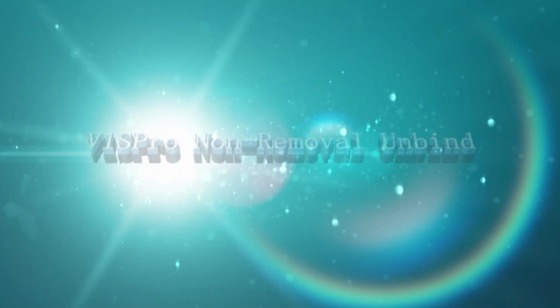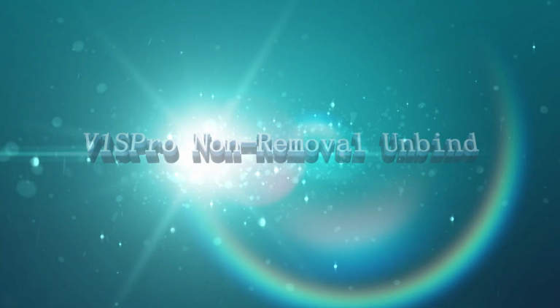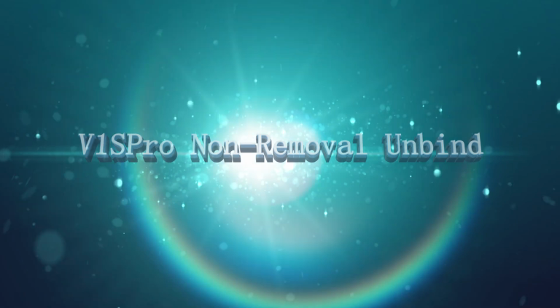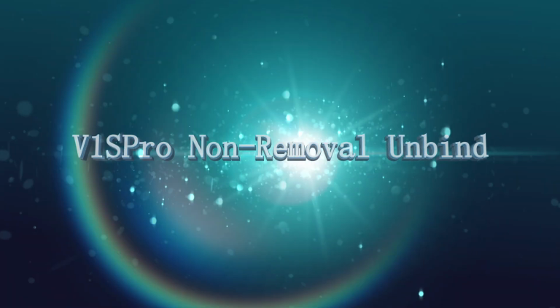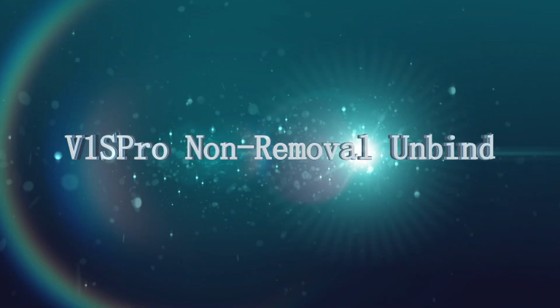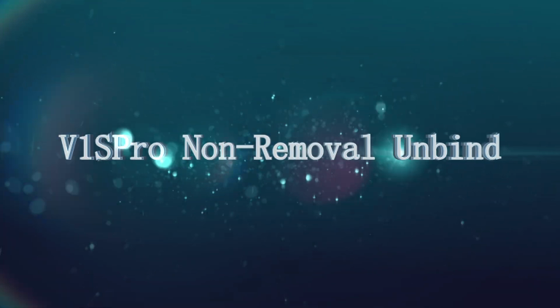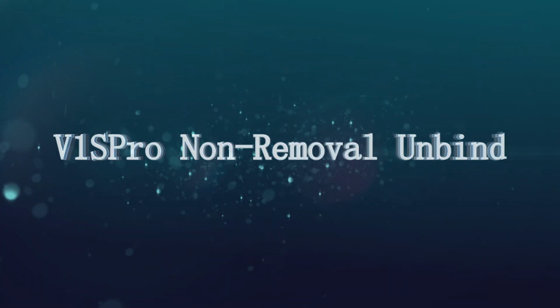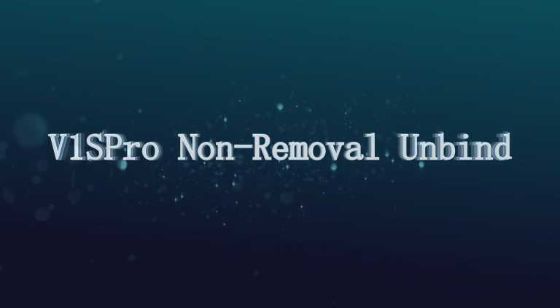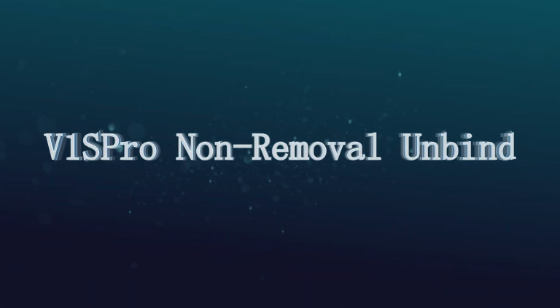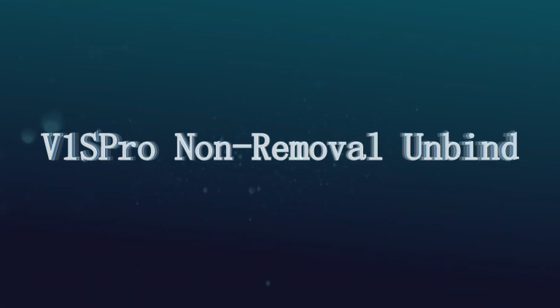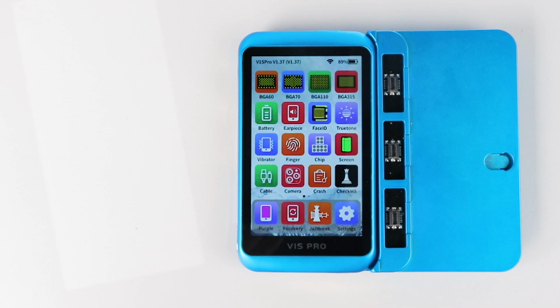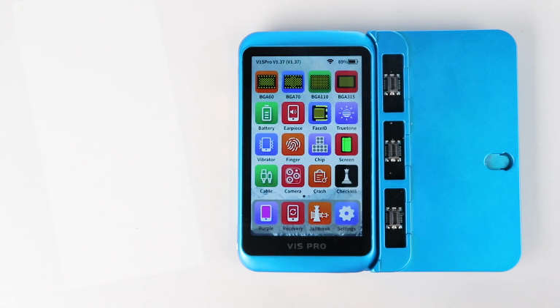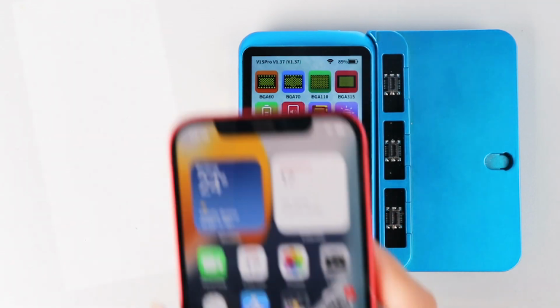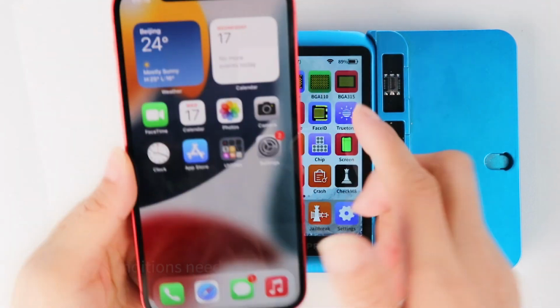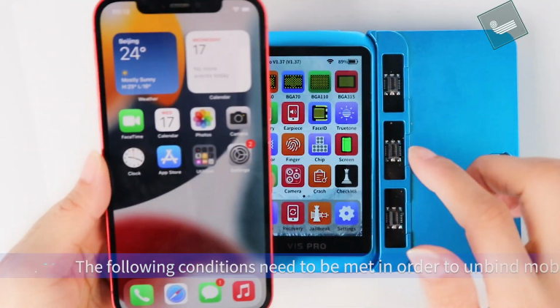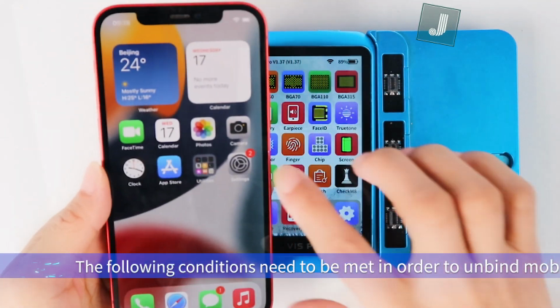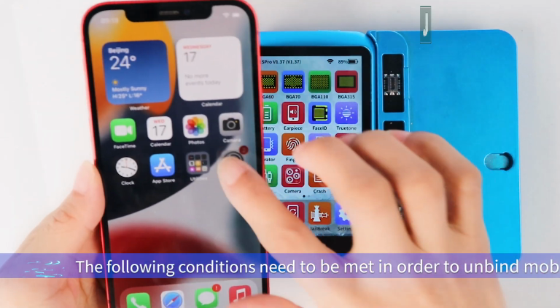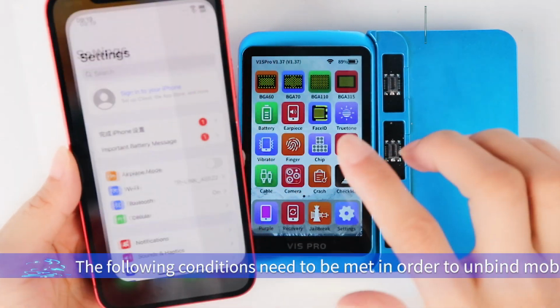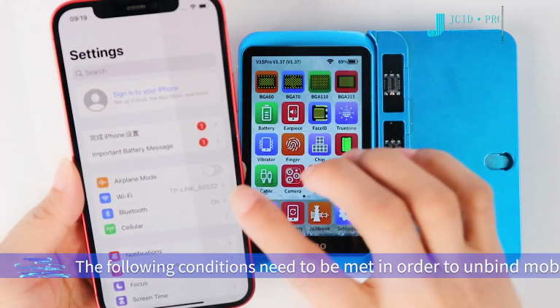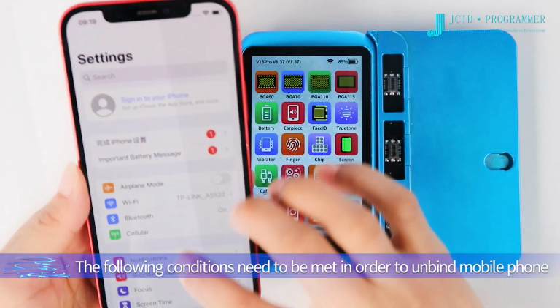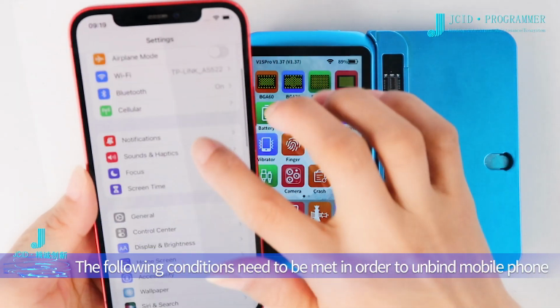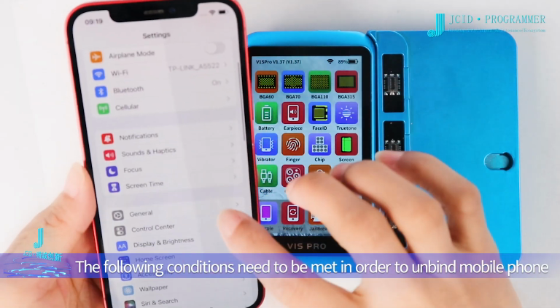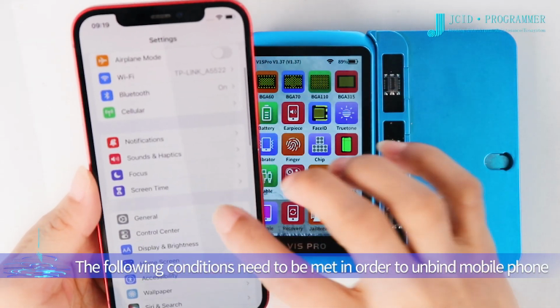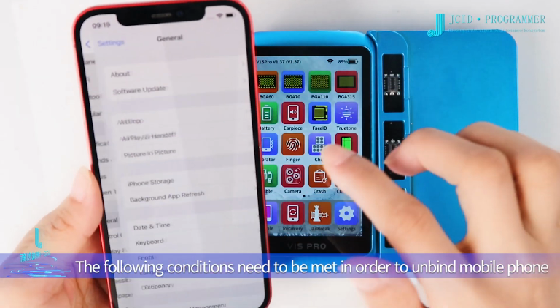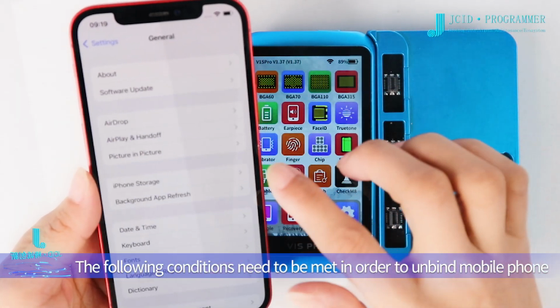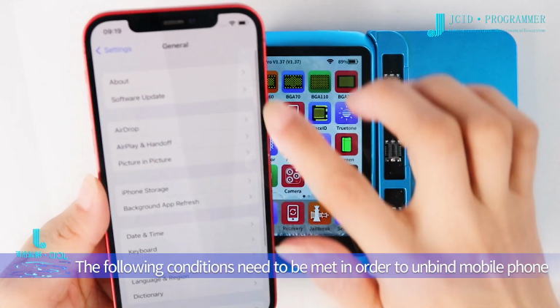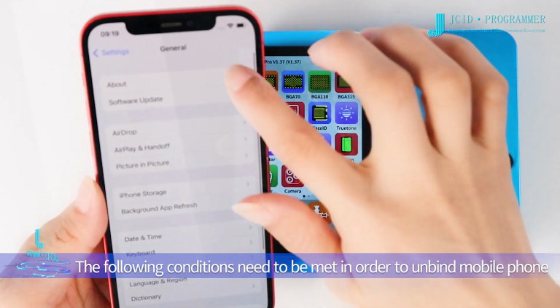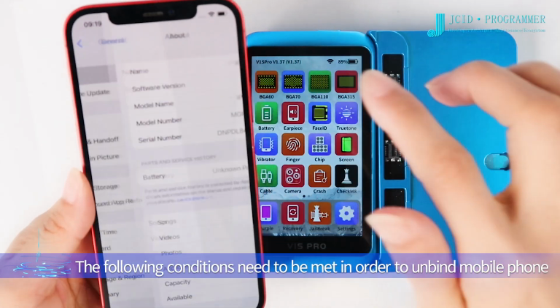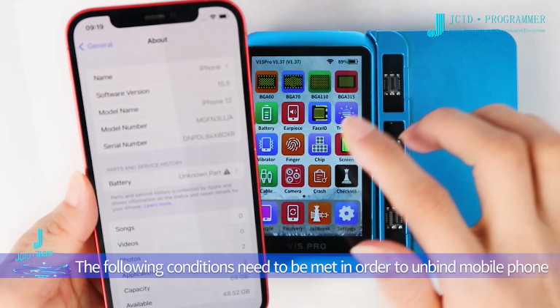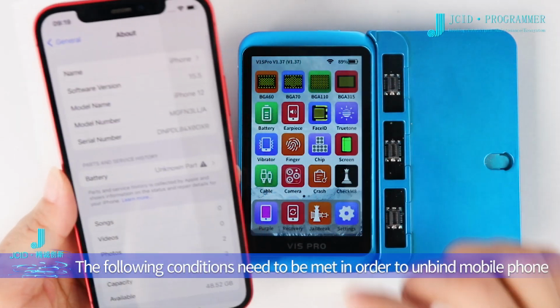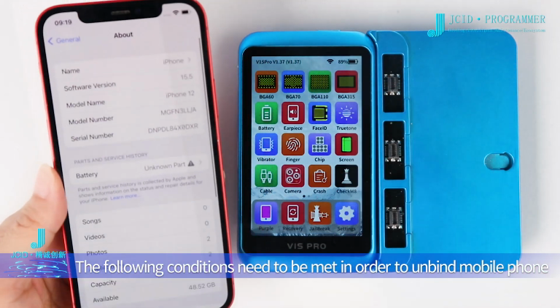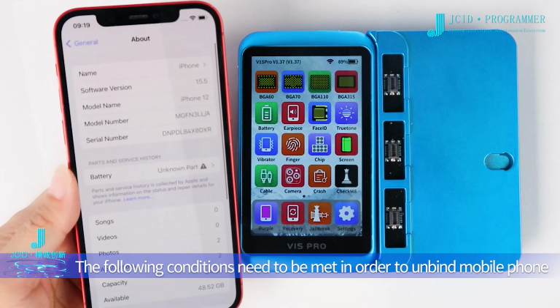V1S Pro Non-Removal Unbind. The following conditions need to be met in order to unbind a mobile phone.